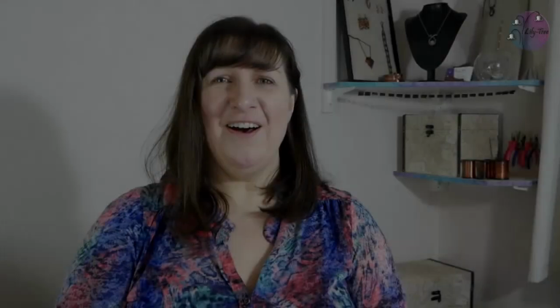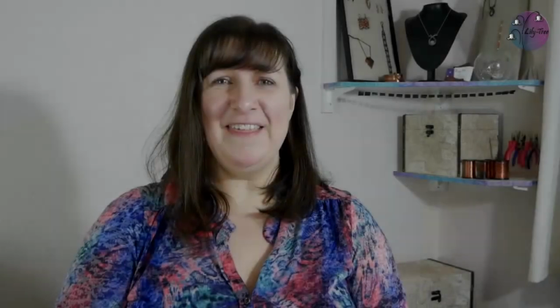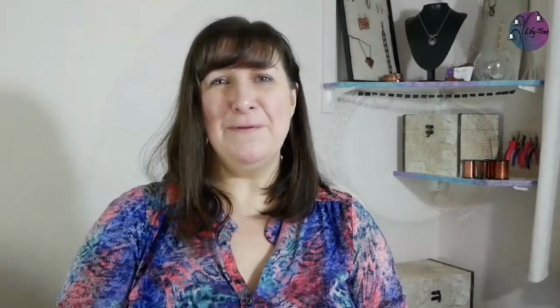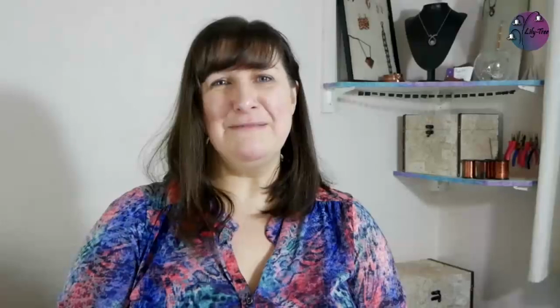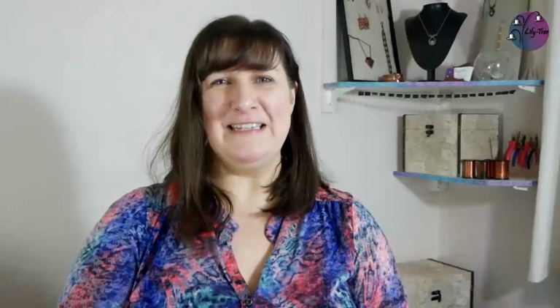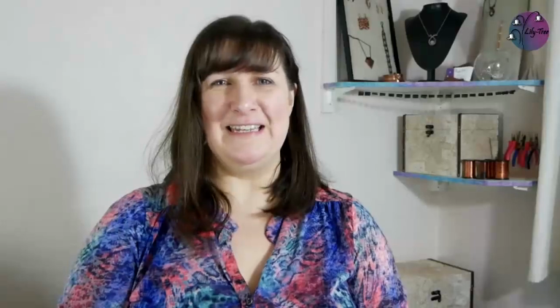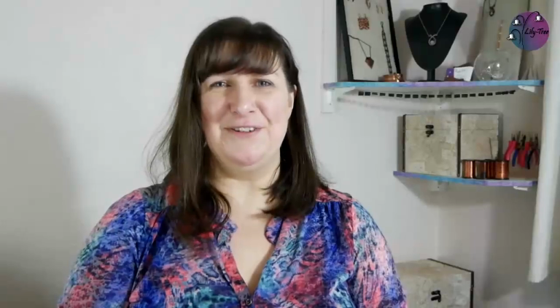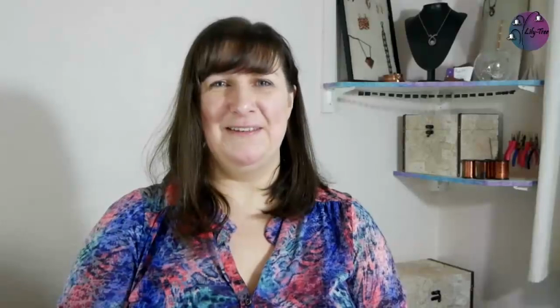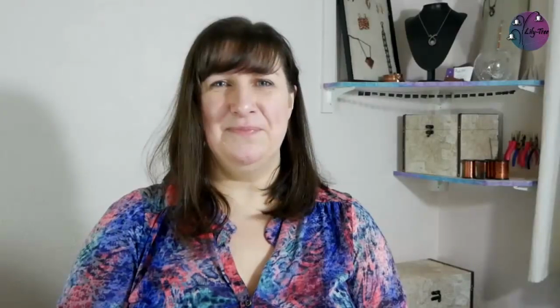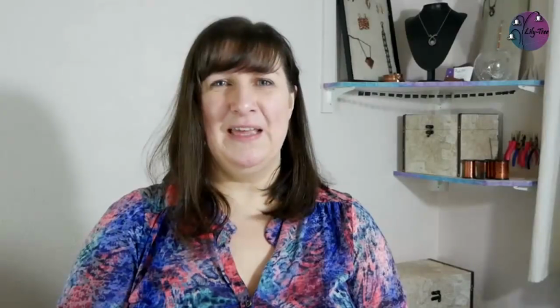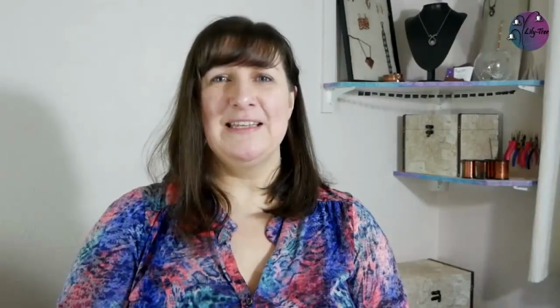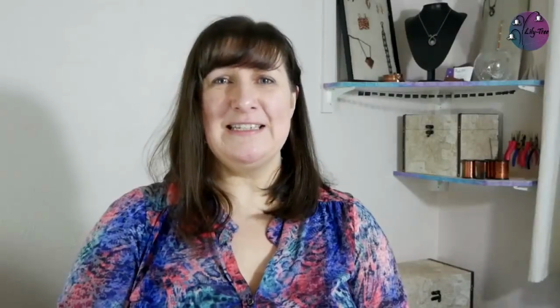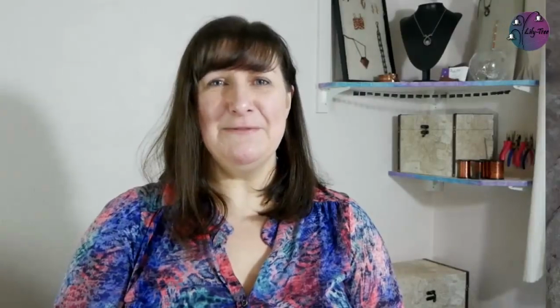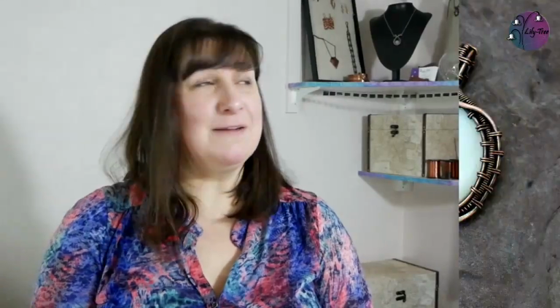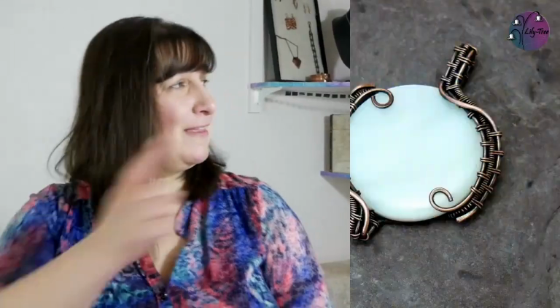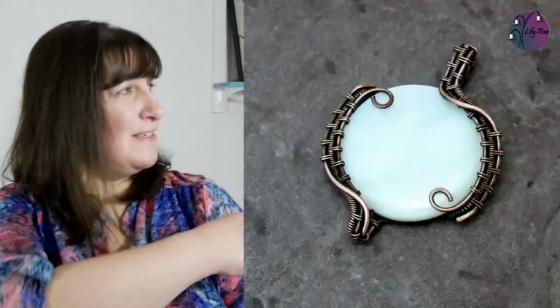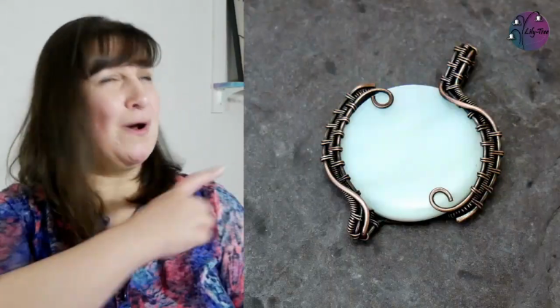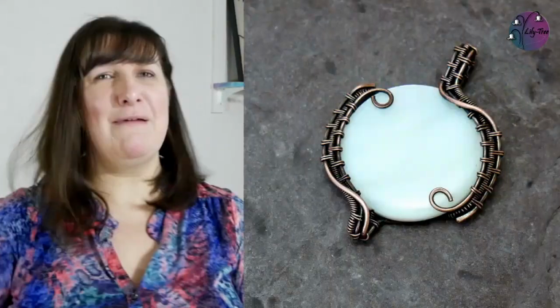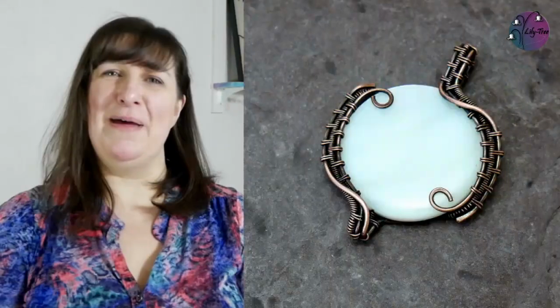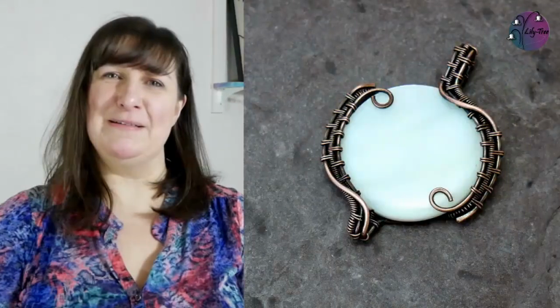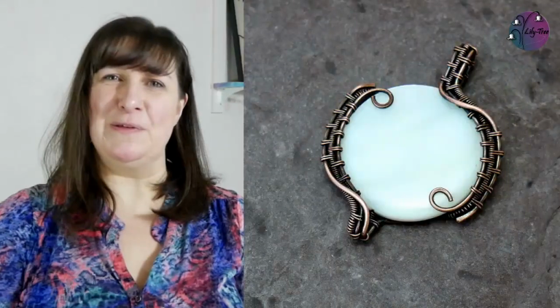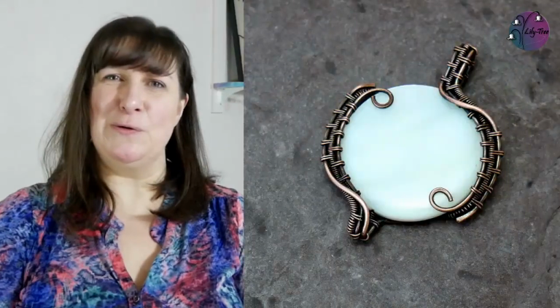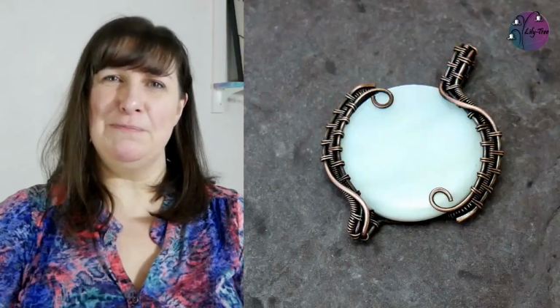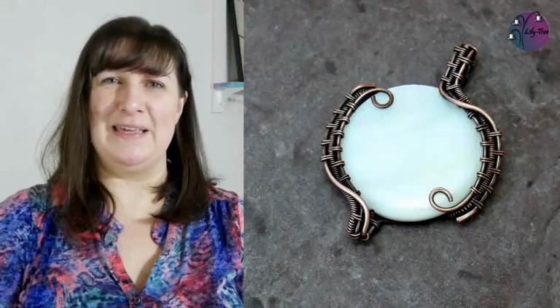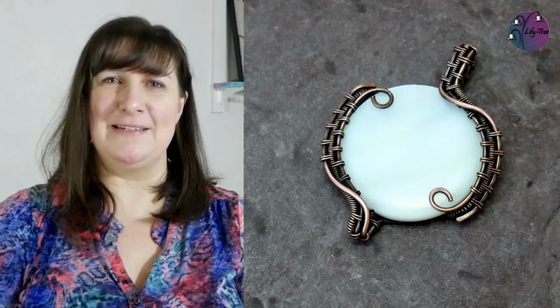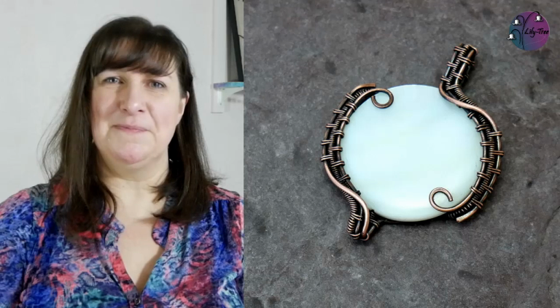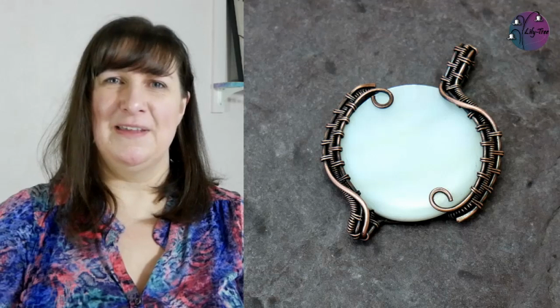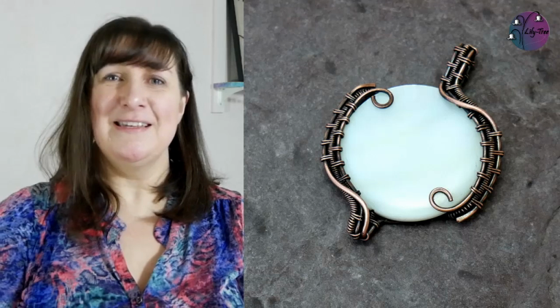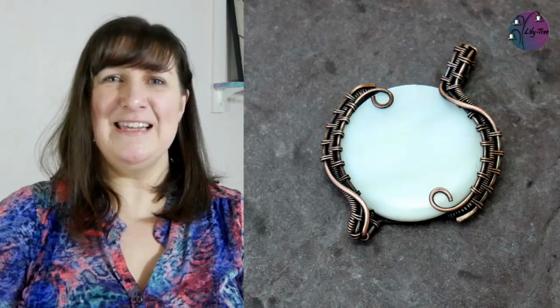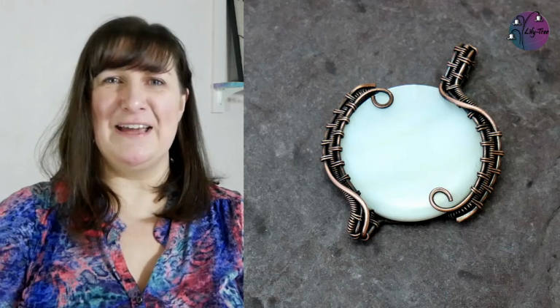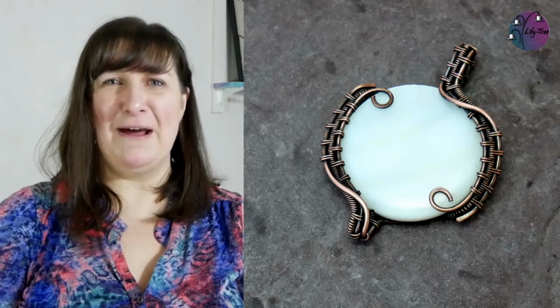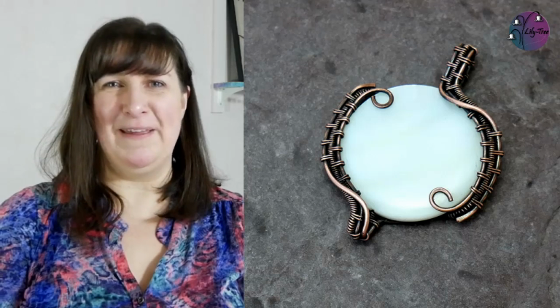Hi there, welcome to LilyTree. Today we're going to make this wire wrap pendant with a coin bead. So let's get wrapping.